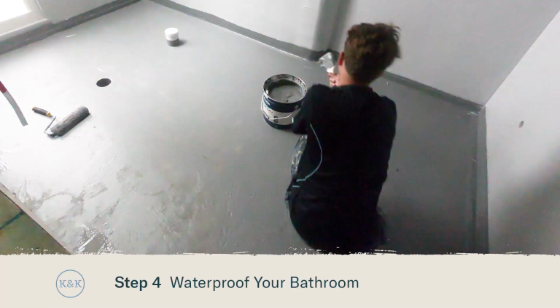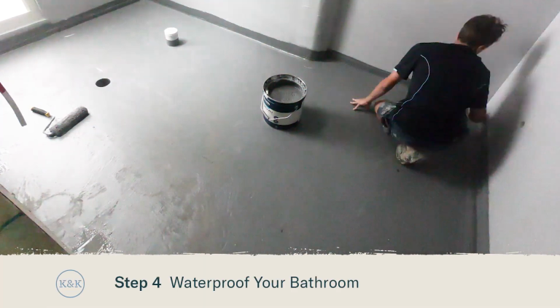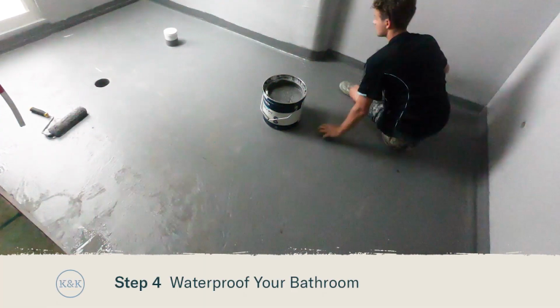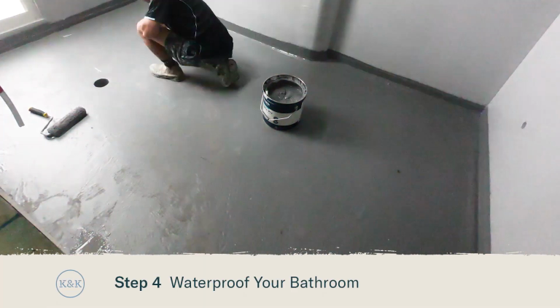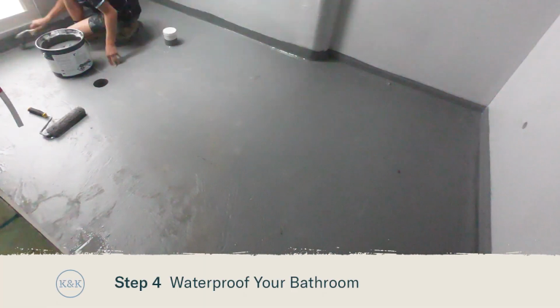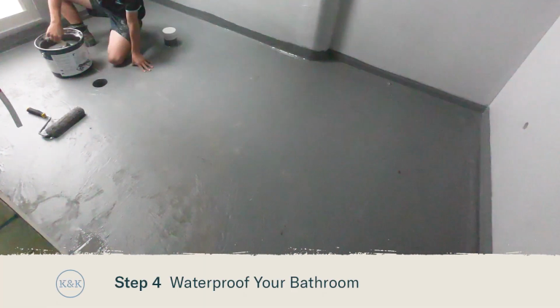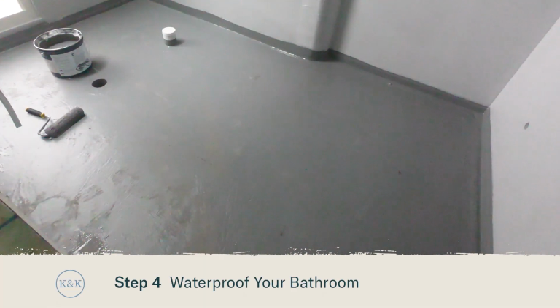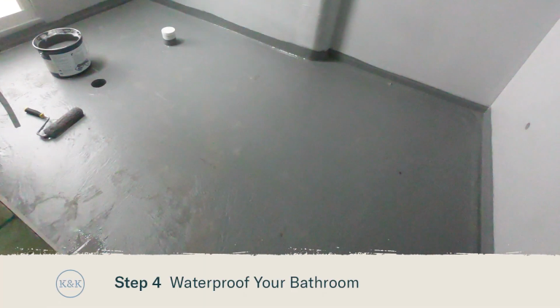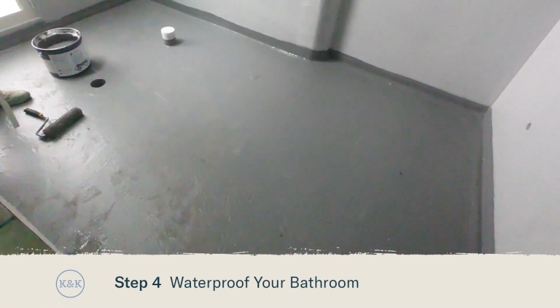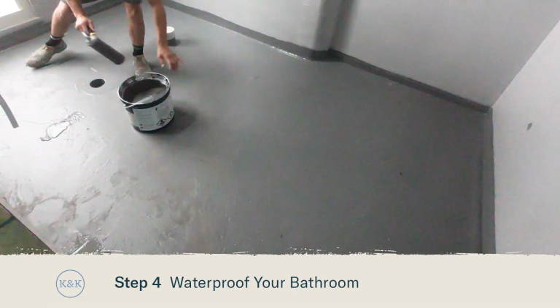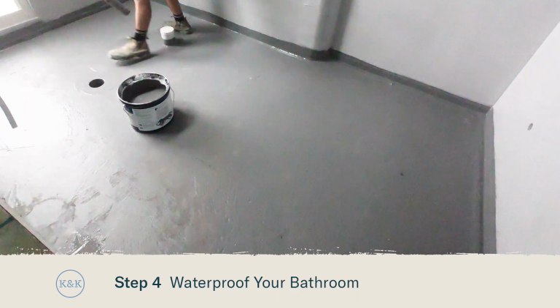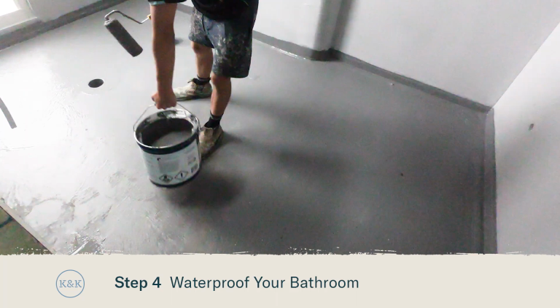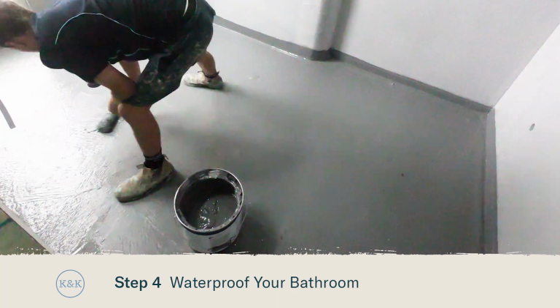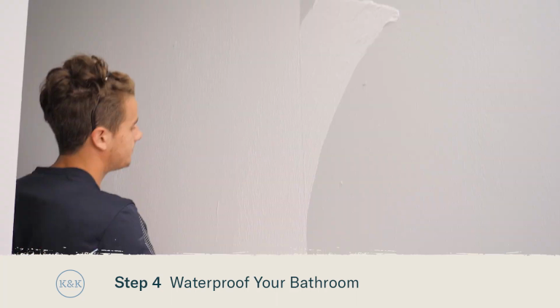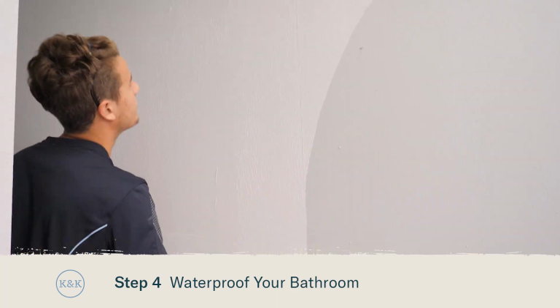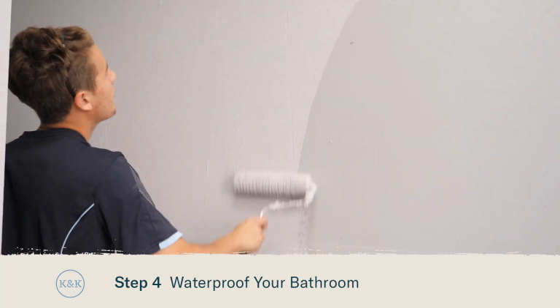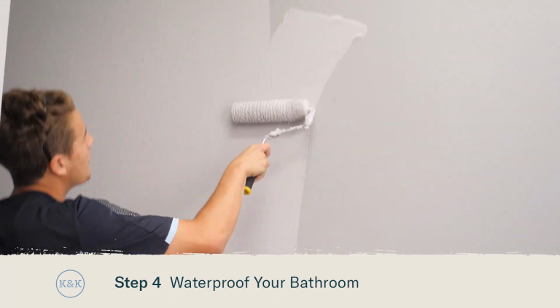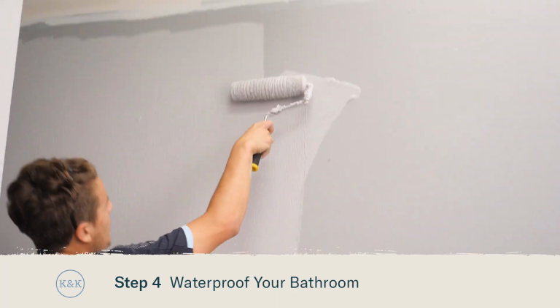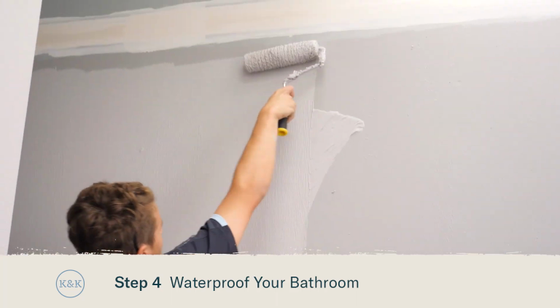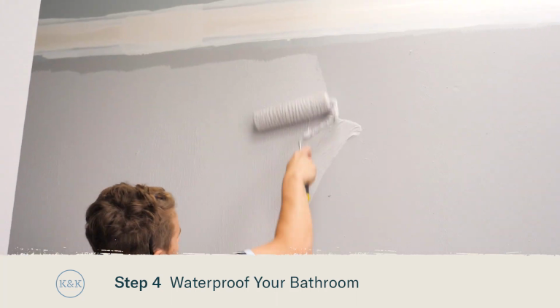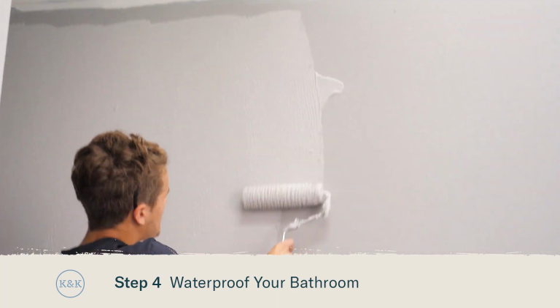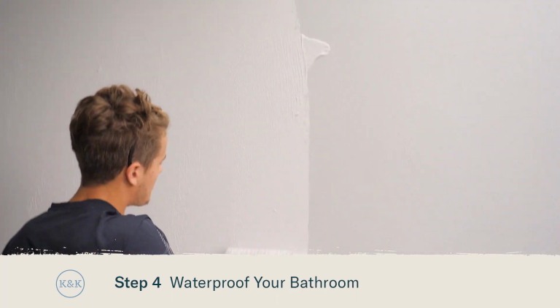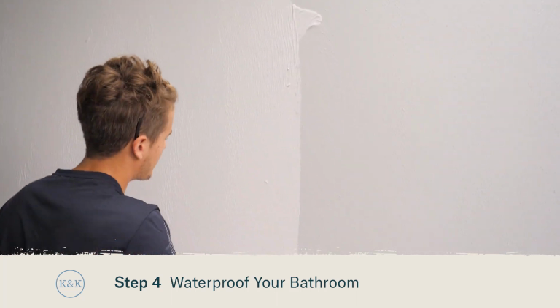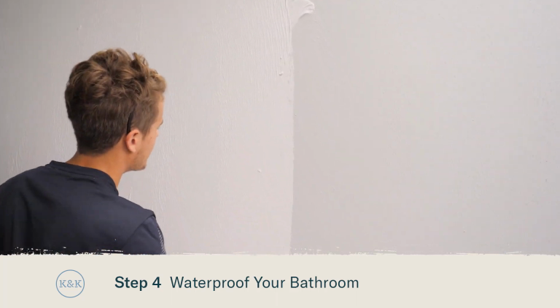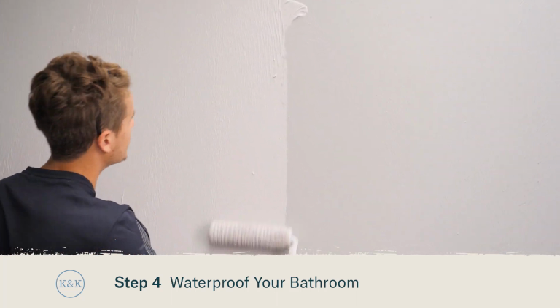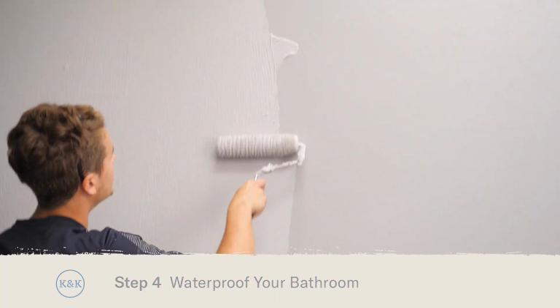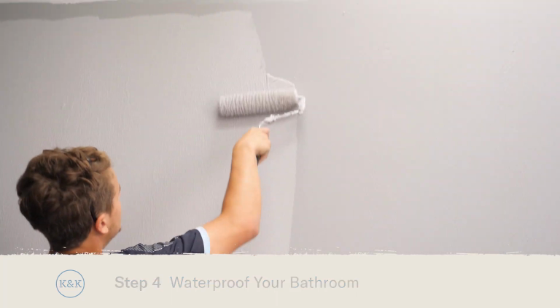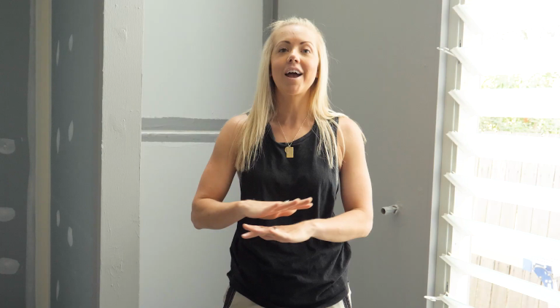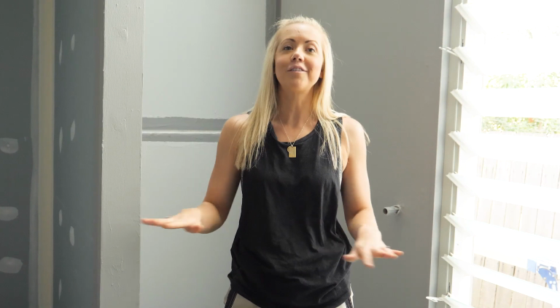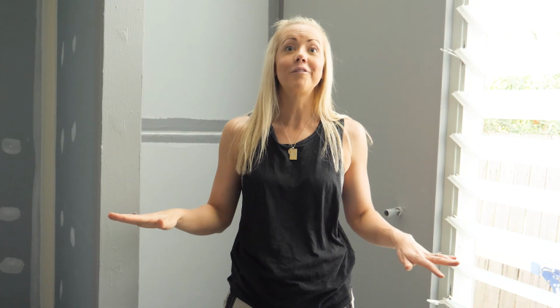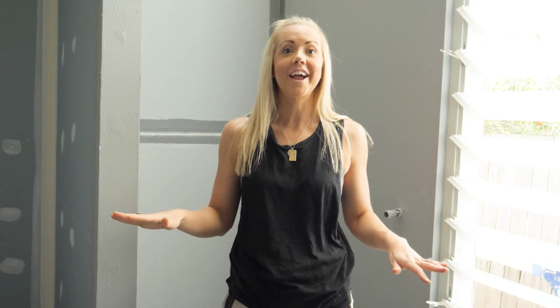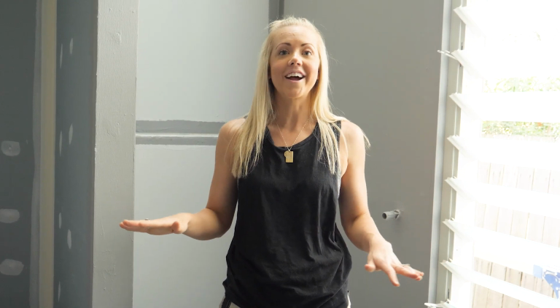Waterproofing is the next step, and we would always recommend that you use a licensed waterproofer. Once they're done, keep trades off the area.